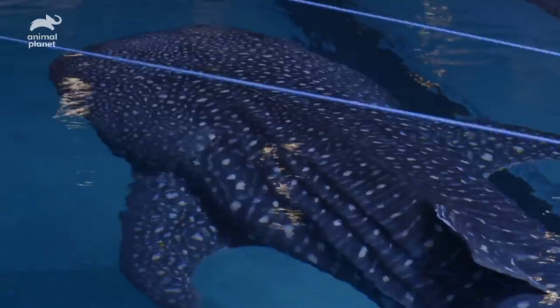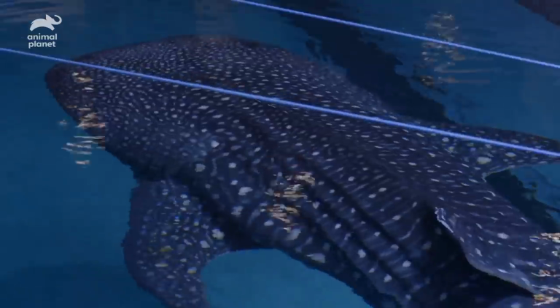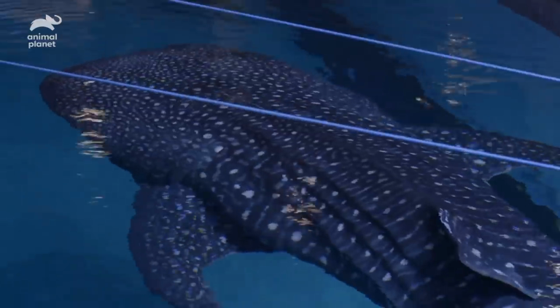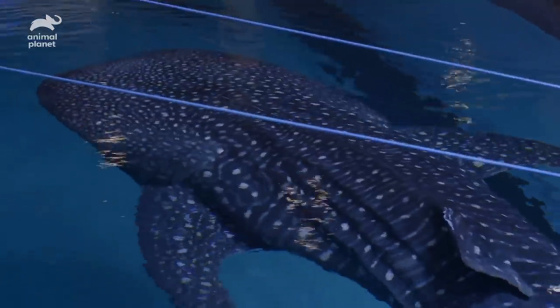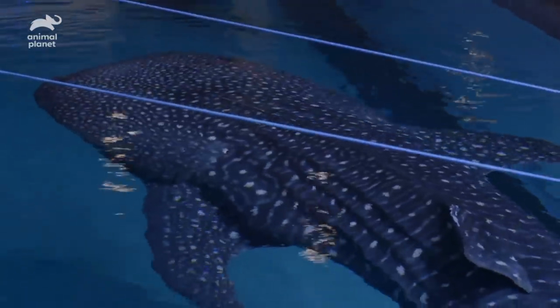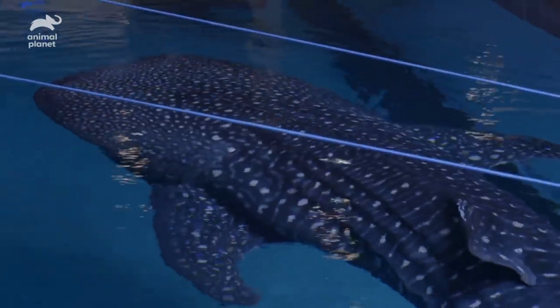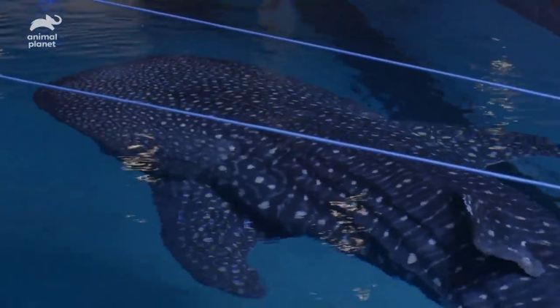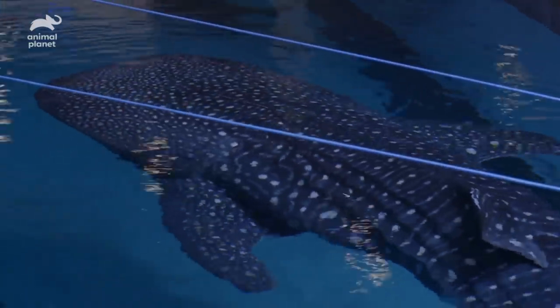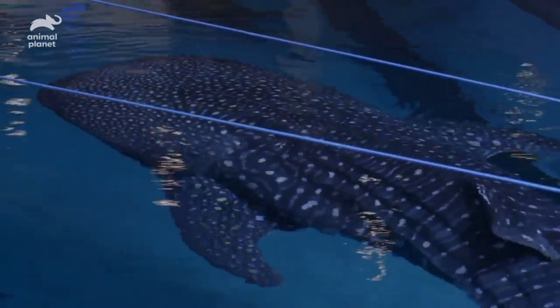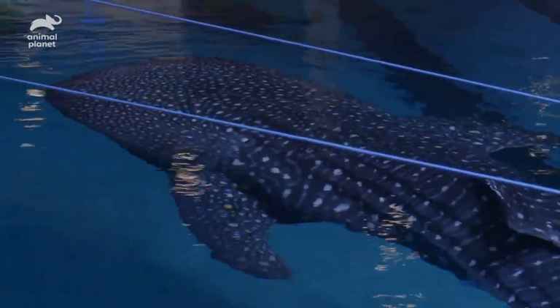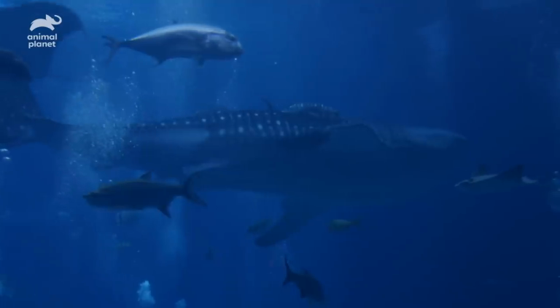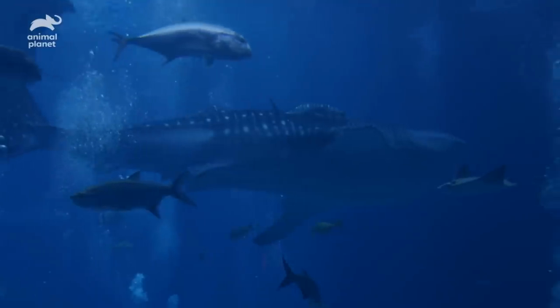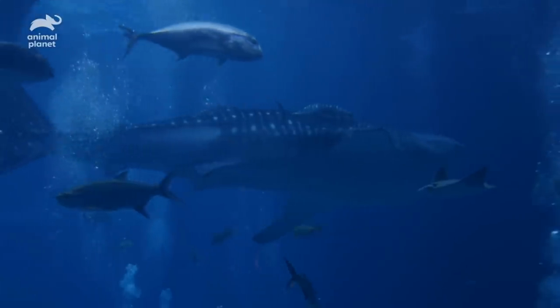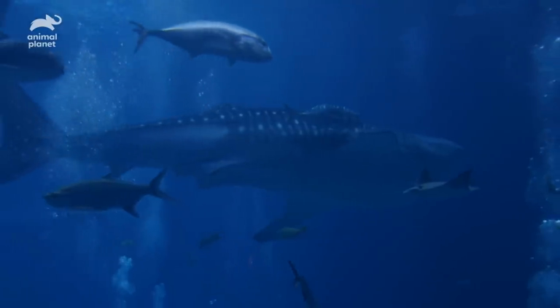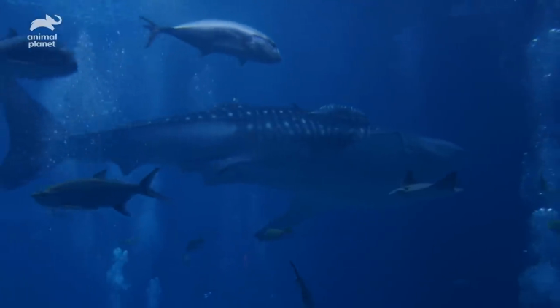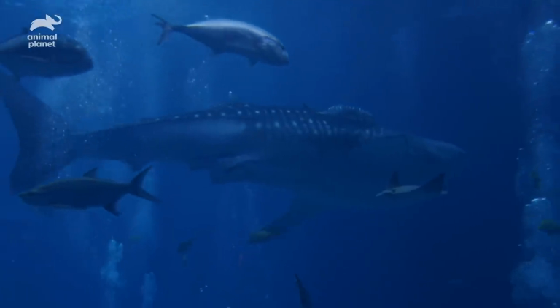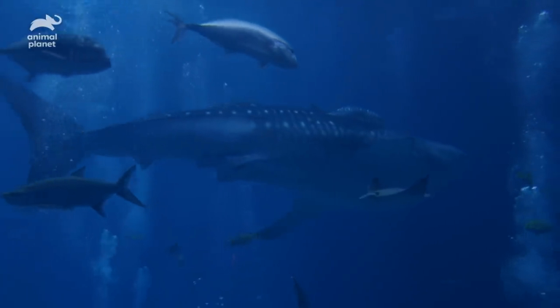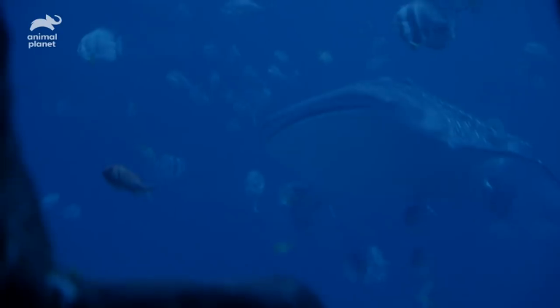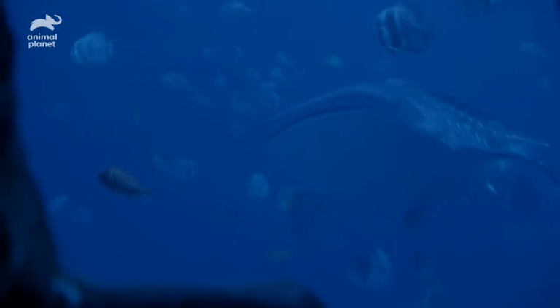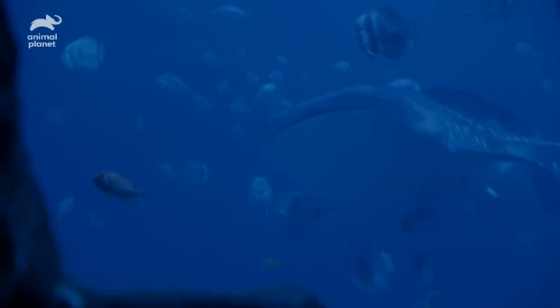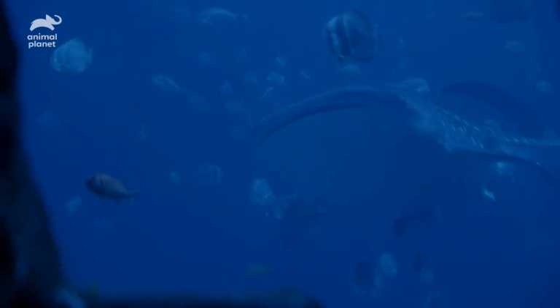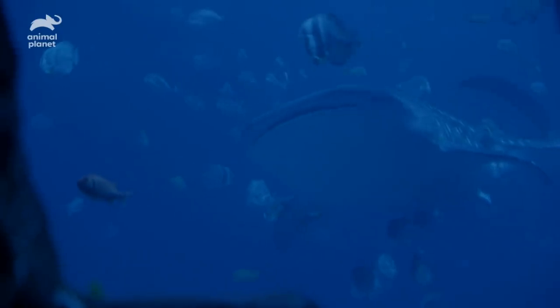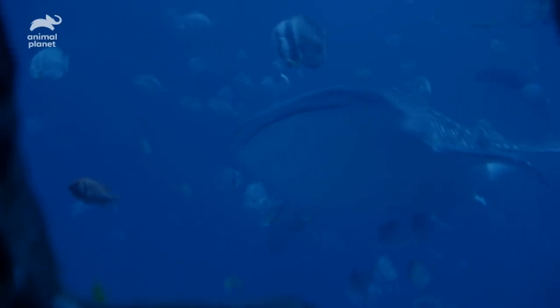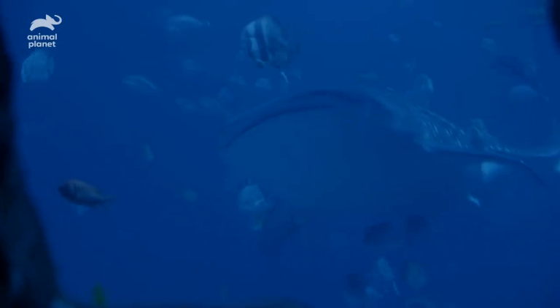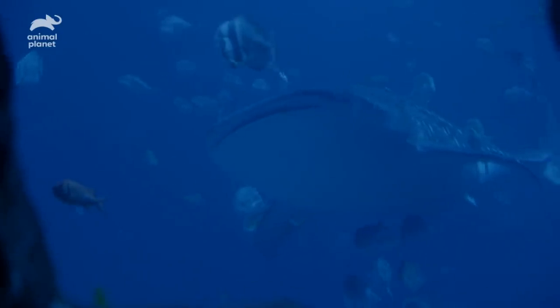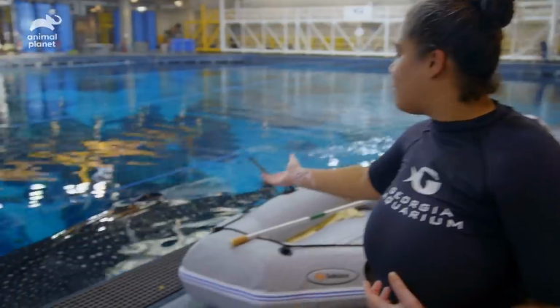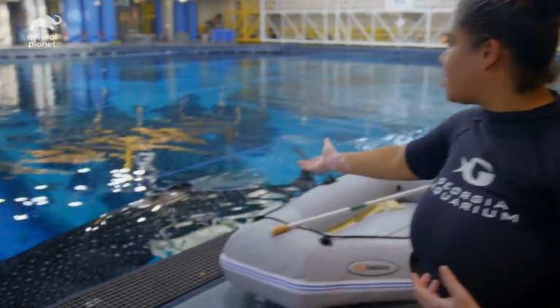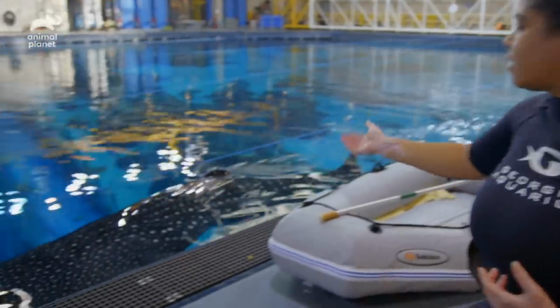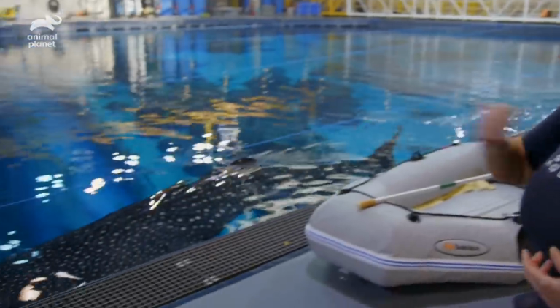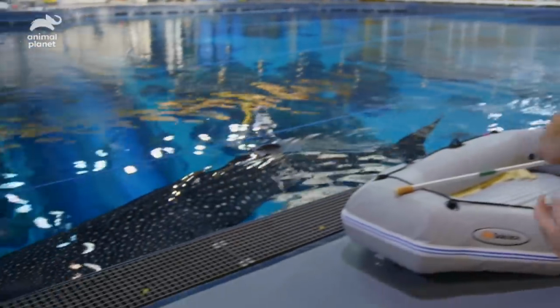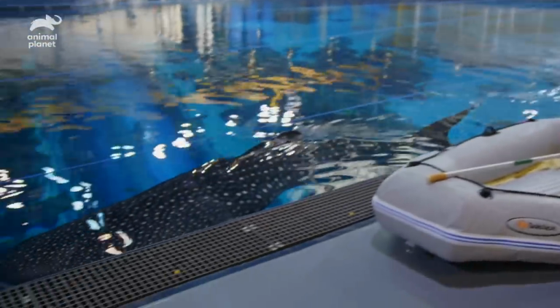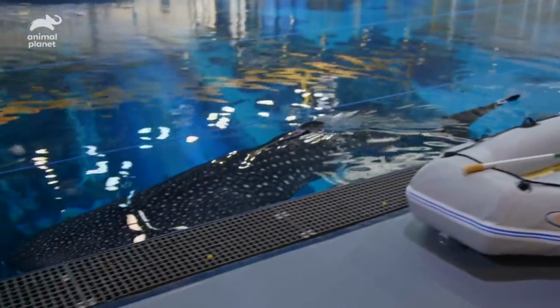So we have Trixie, Turoko, and Yushan. This is Alice.